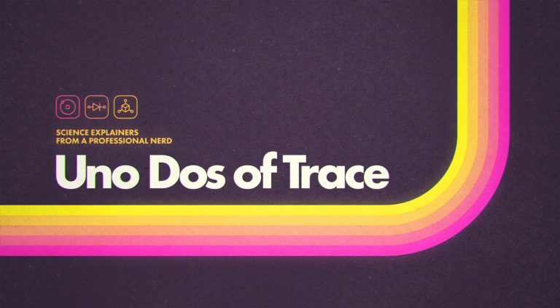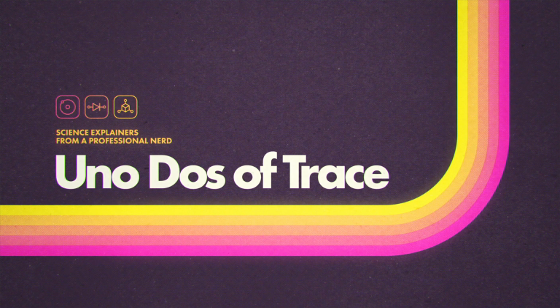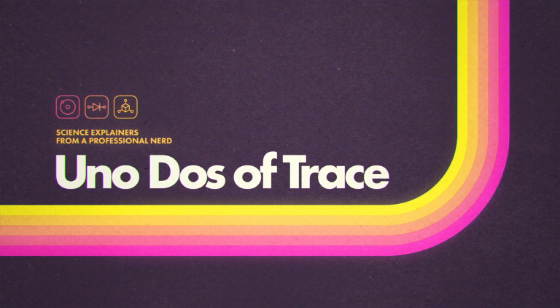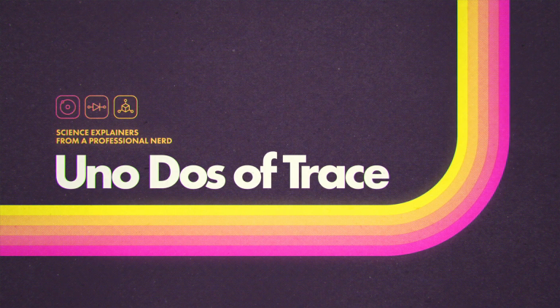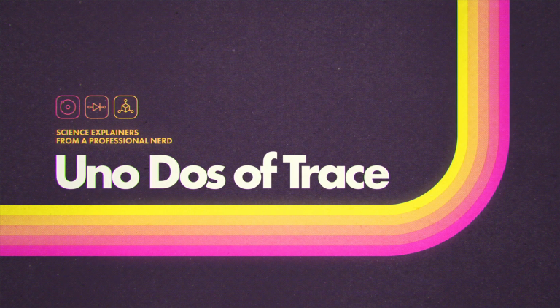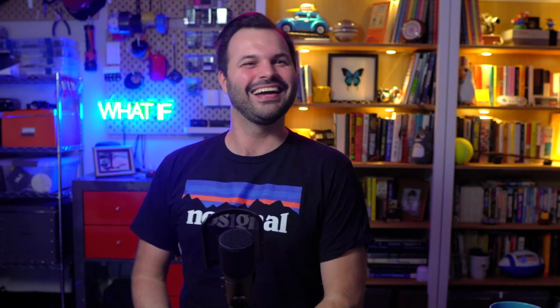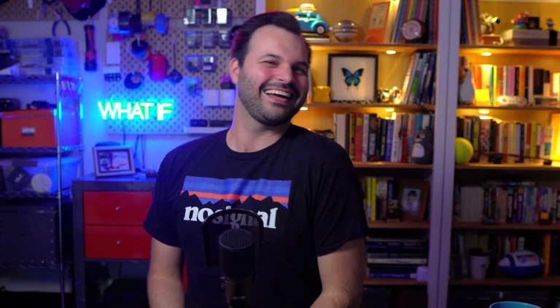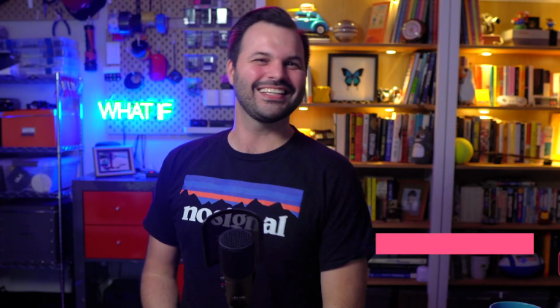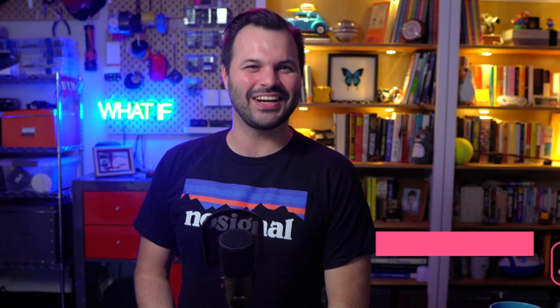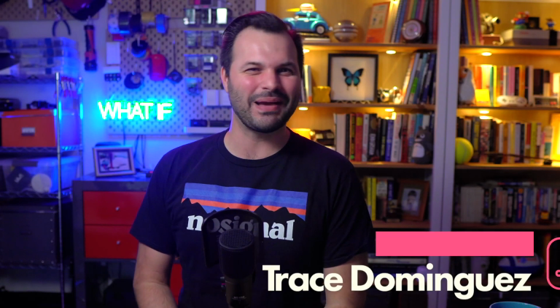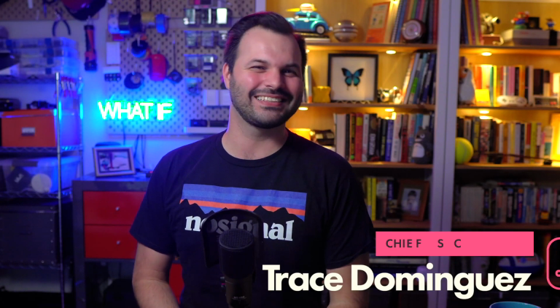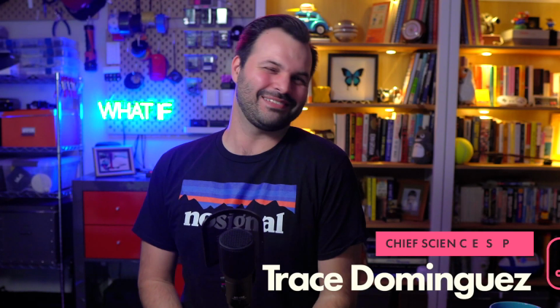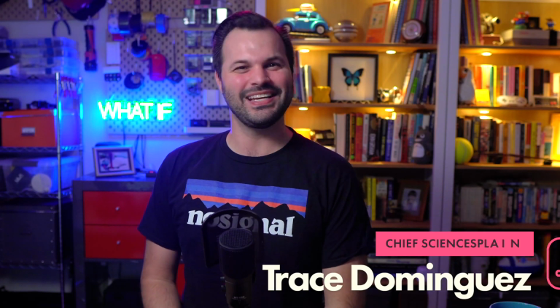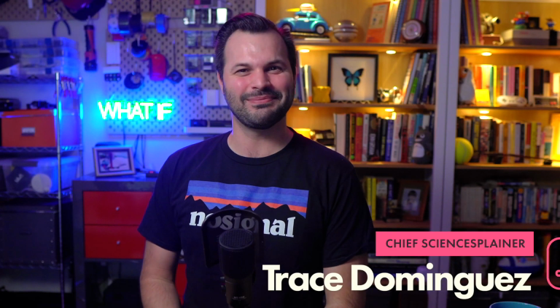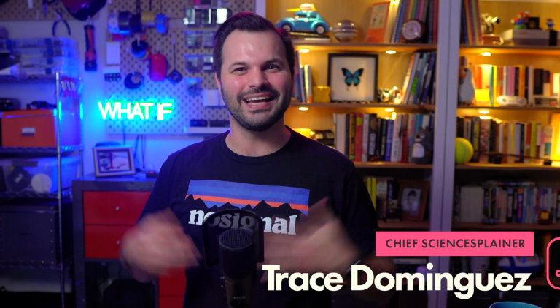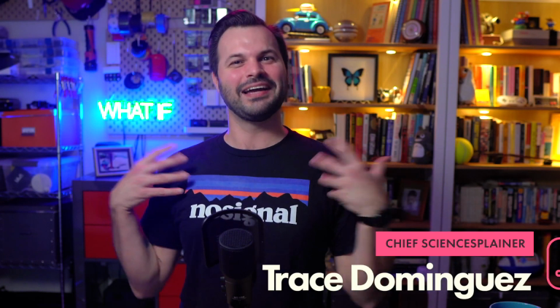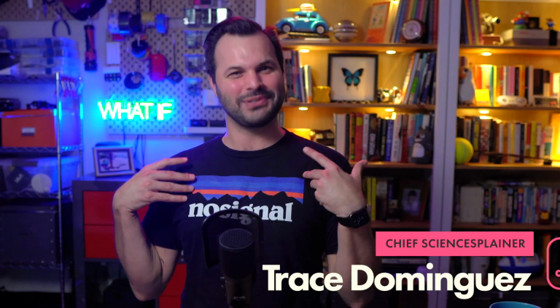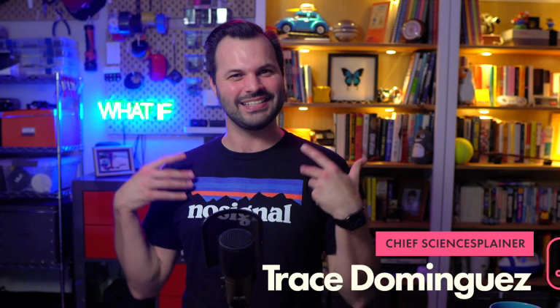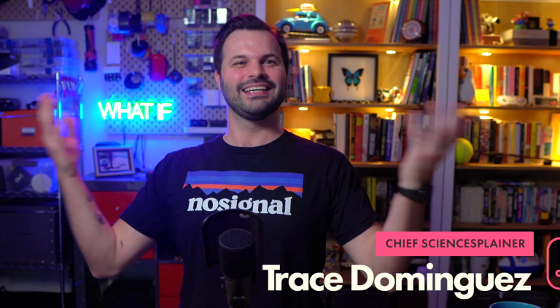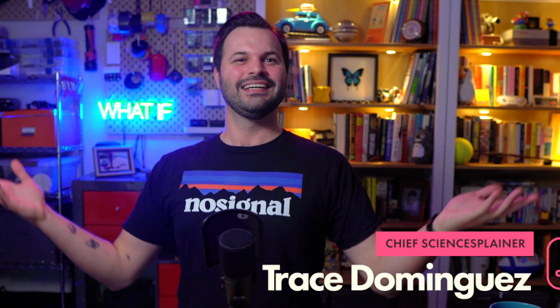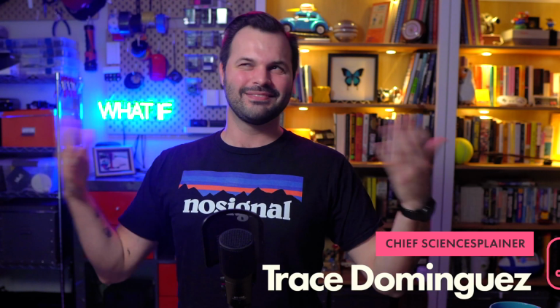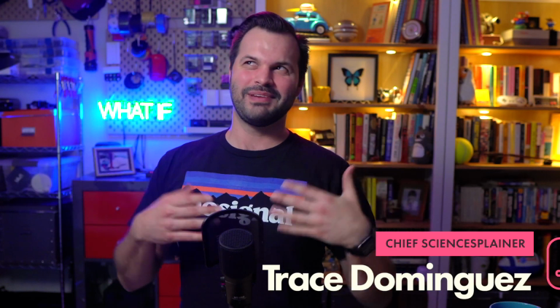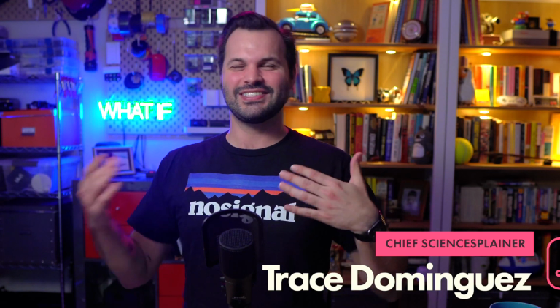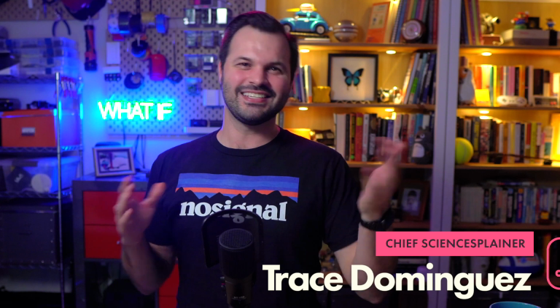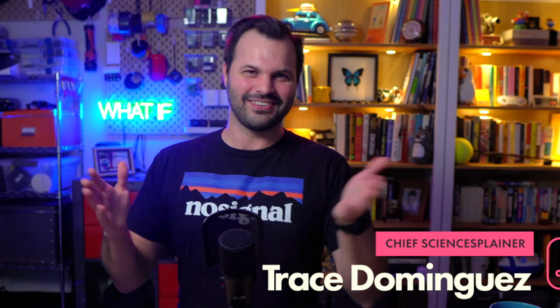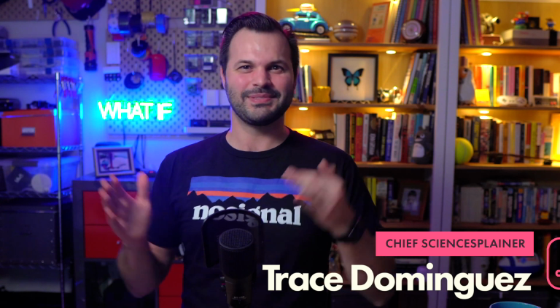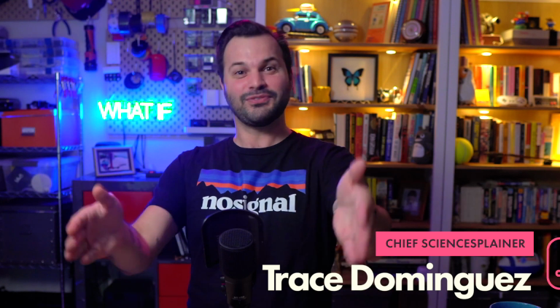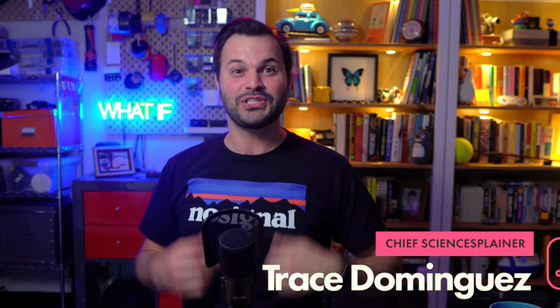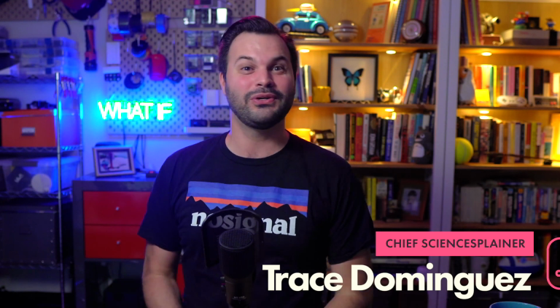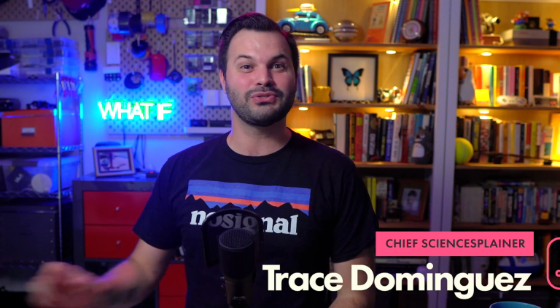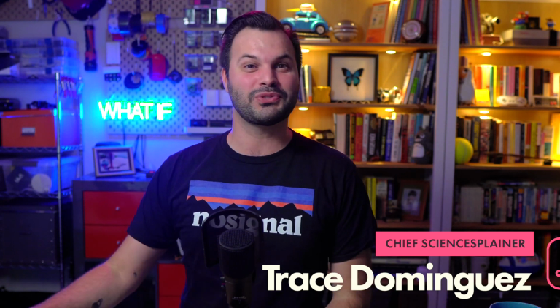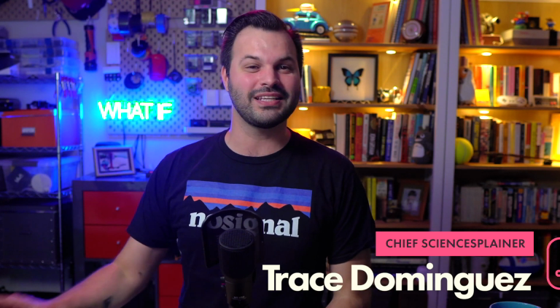Hi, thanks for coming back and touching base with me. I am Trace — base Trace, it rhymes. Thanks for watching a new dose of Trace.